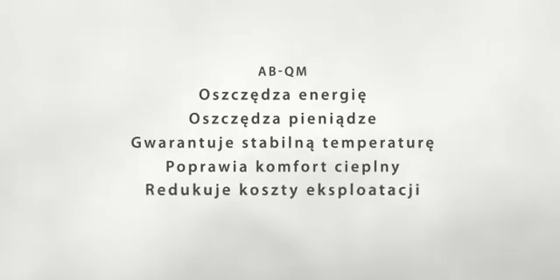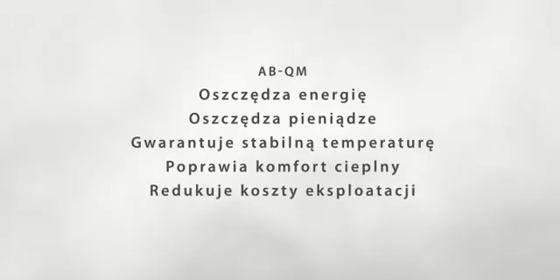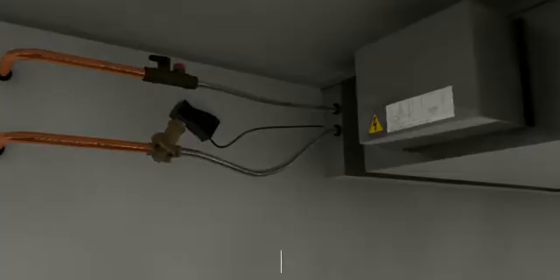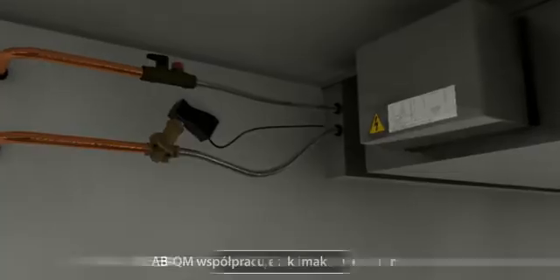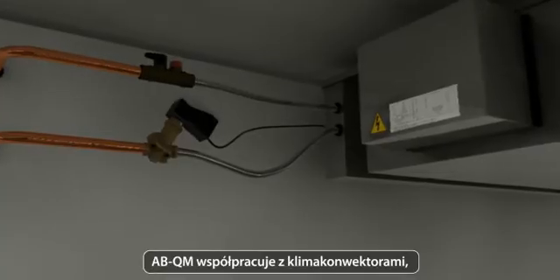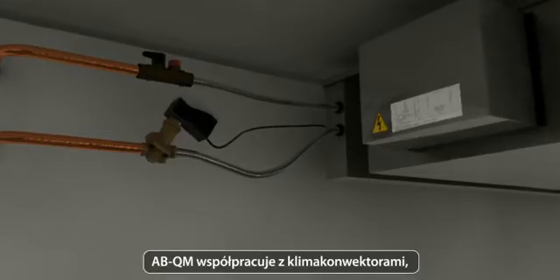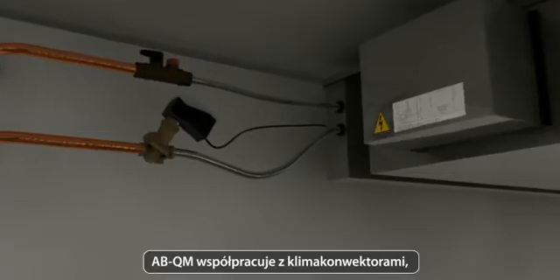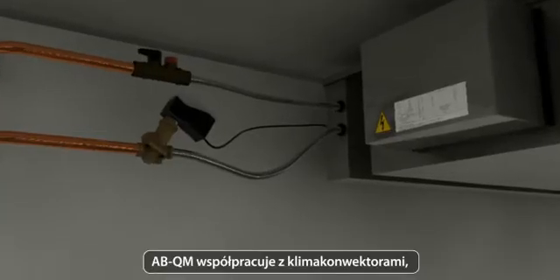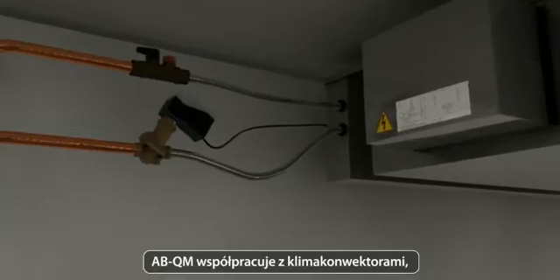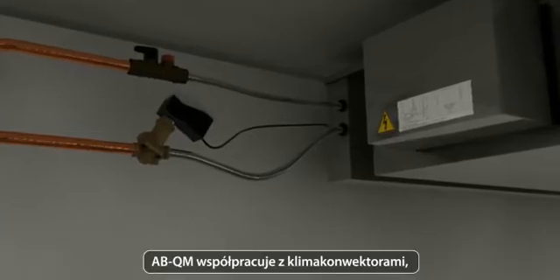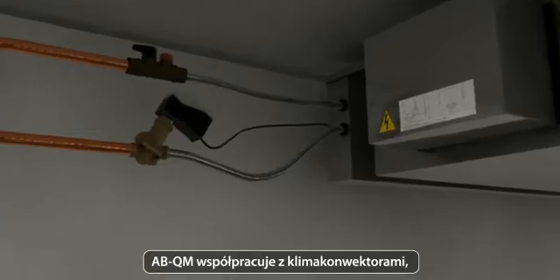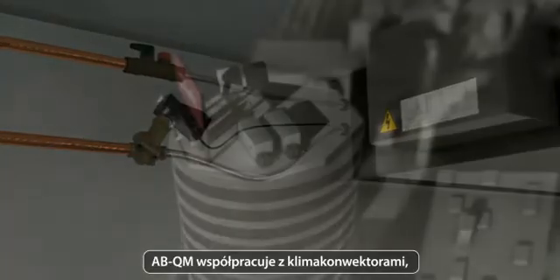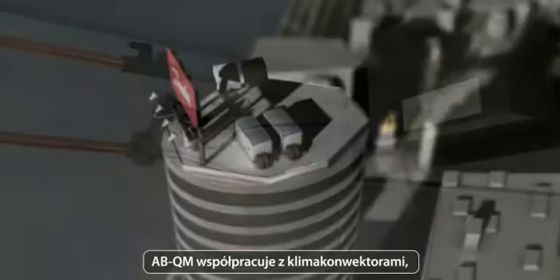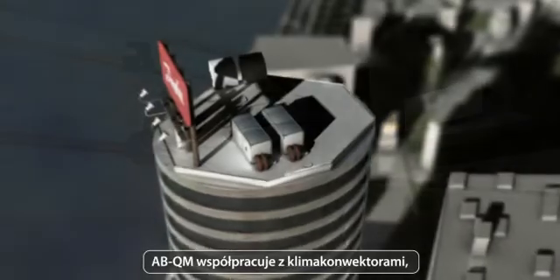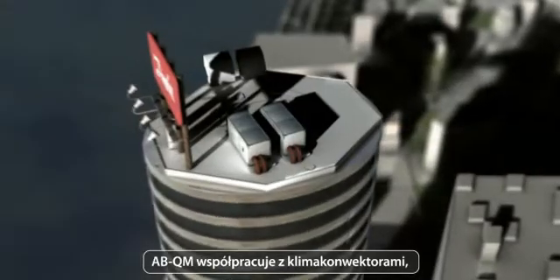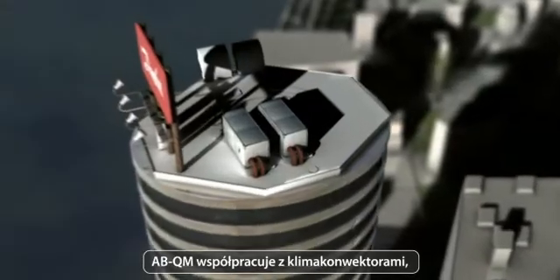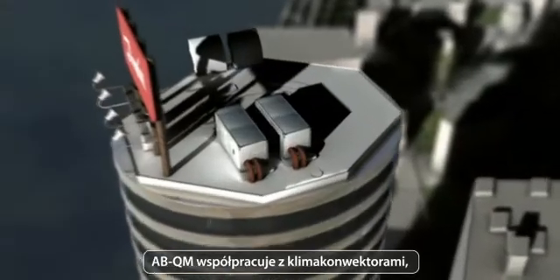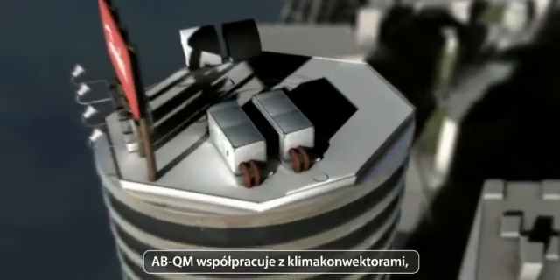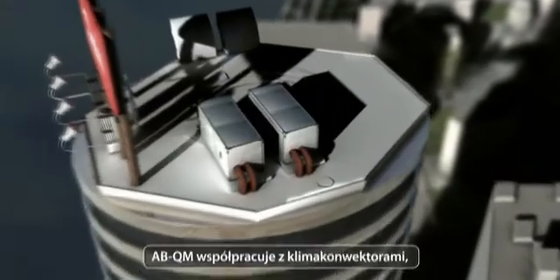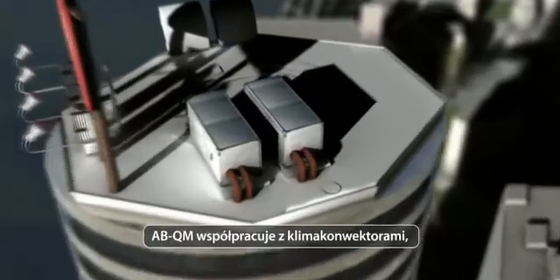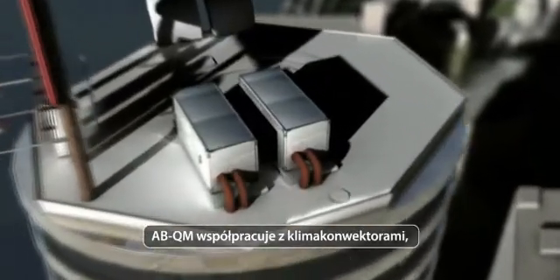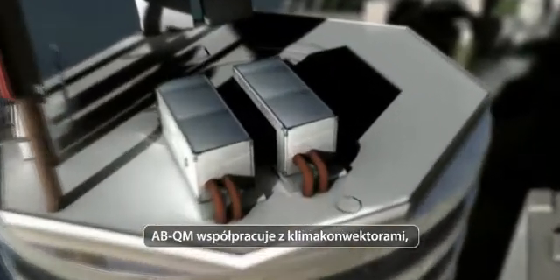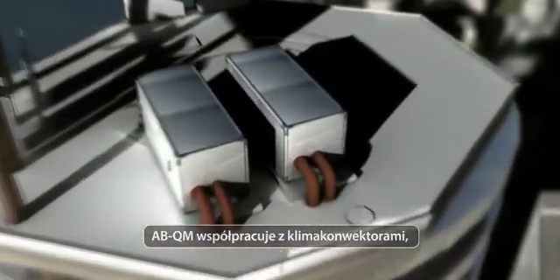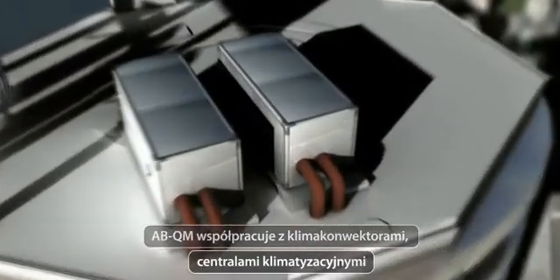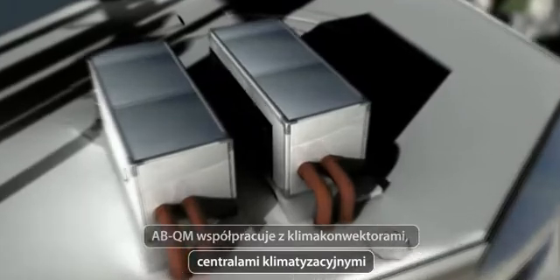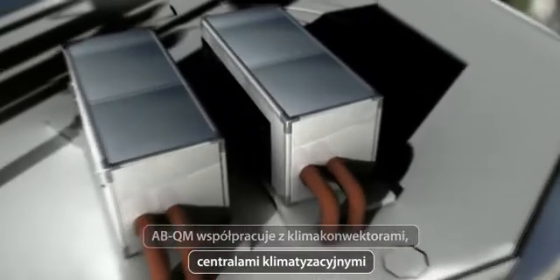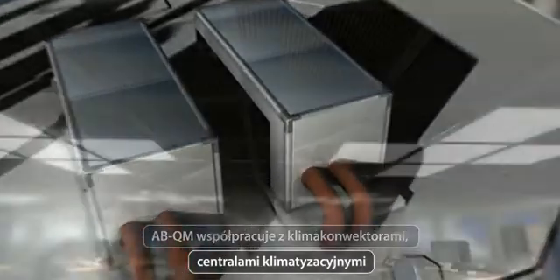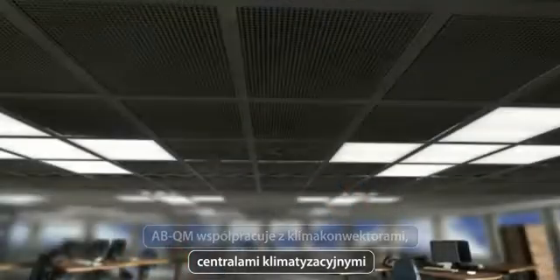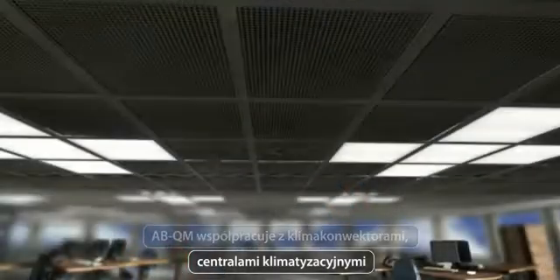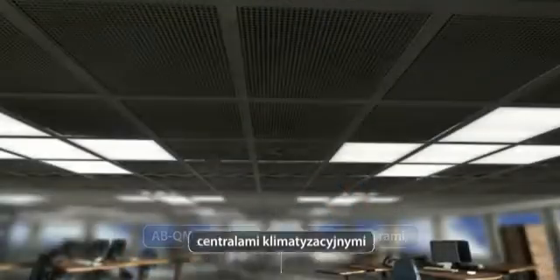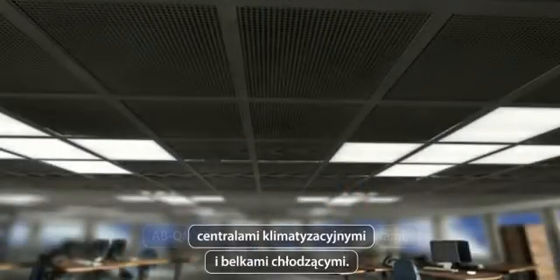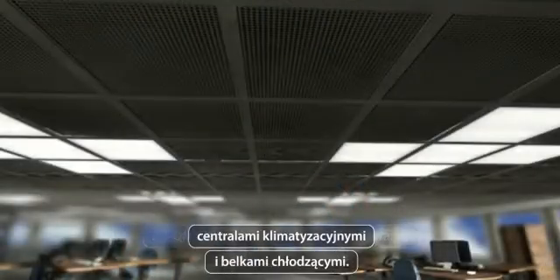The ABQM can be applied in fan coil units, air handling units, and climate ceilings.